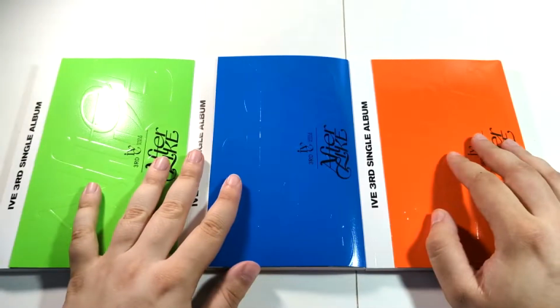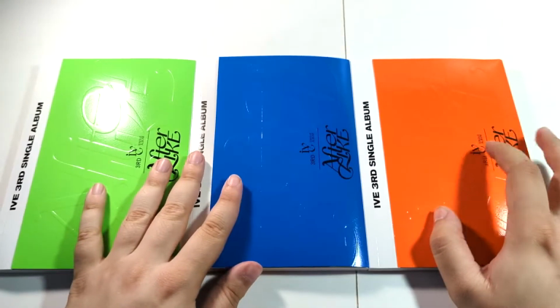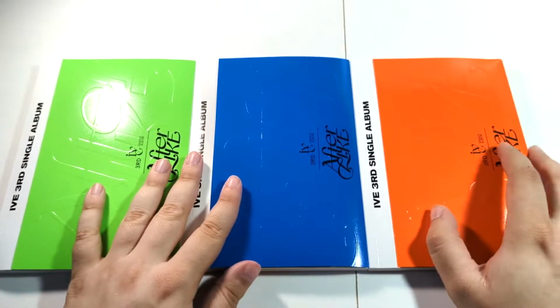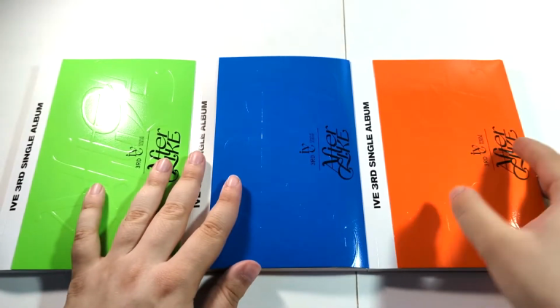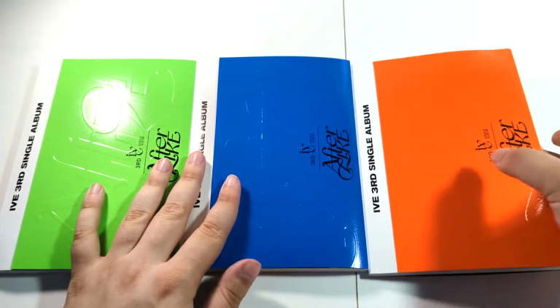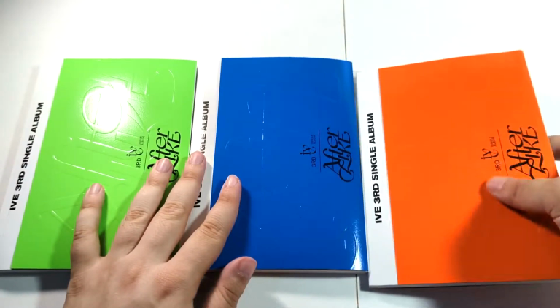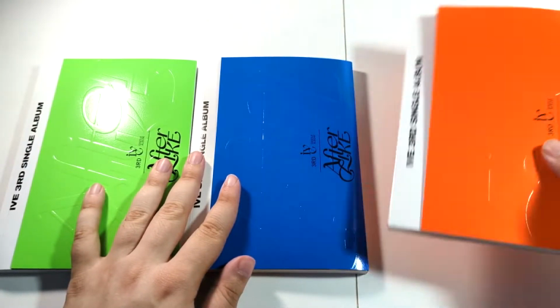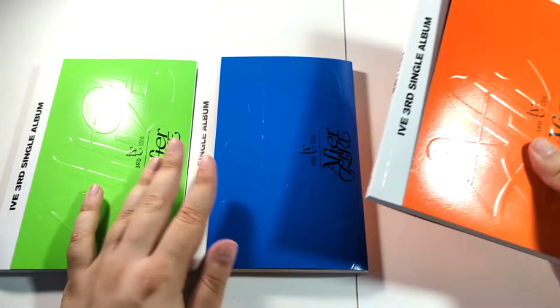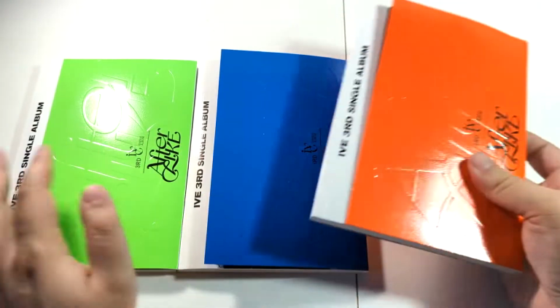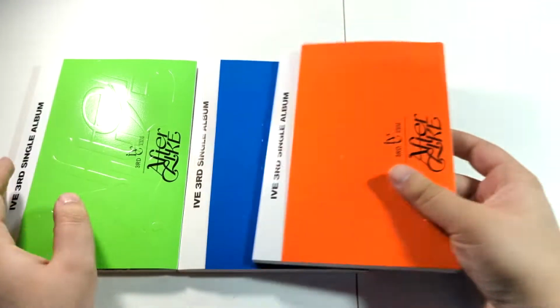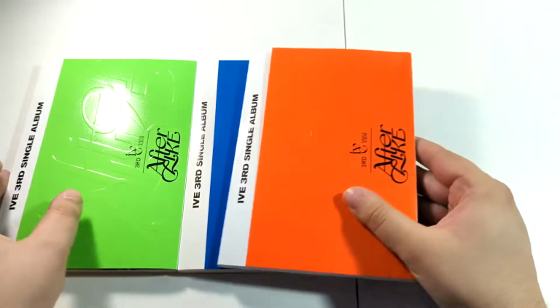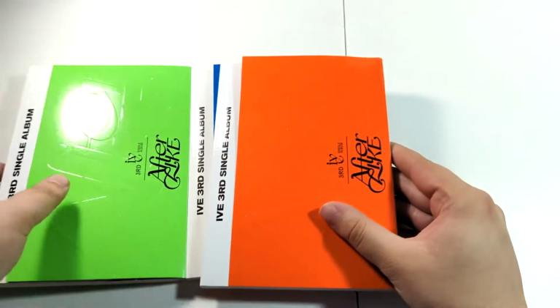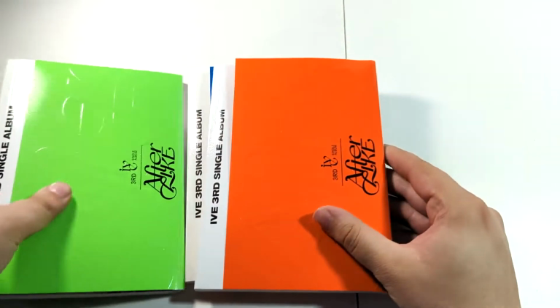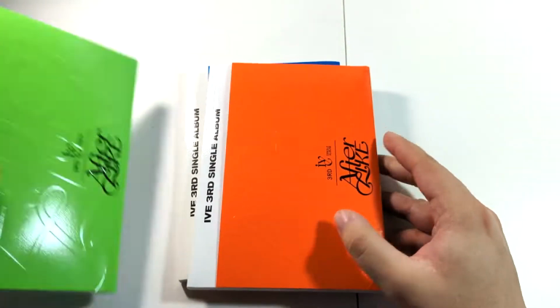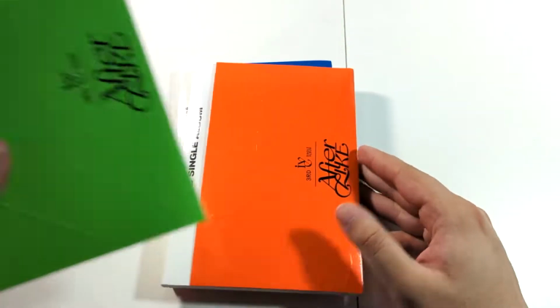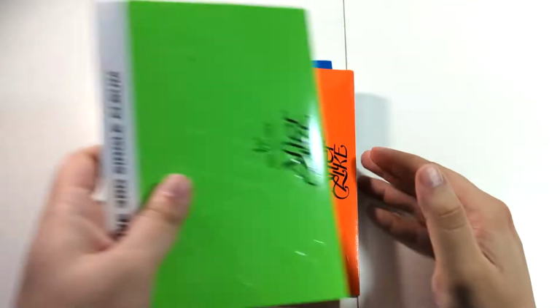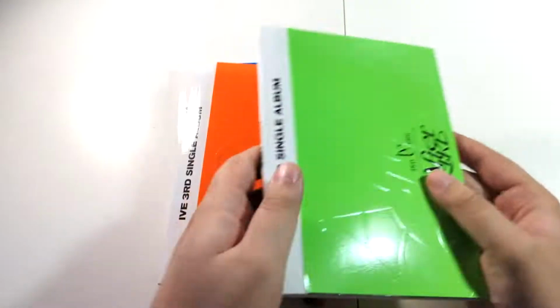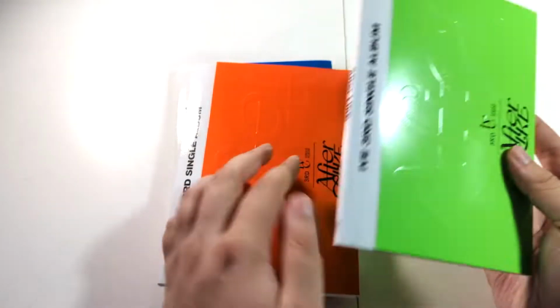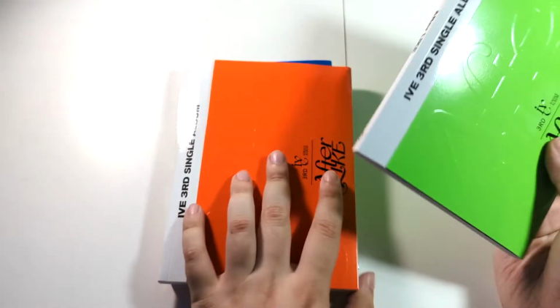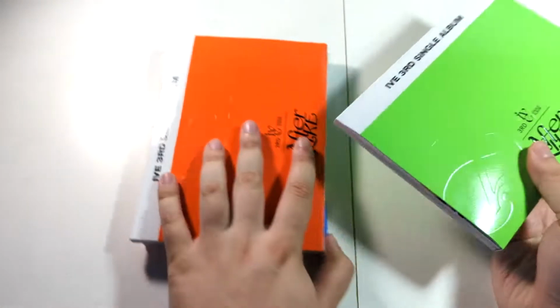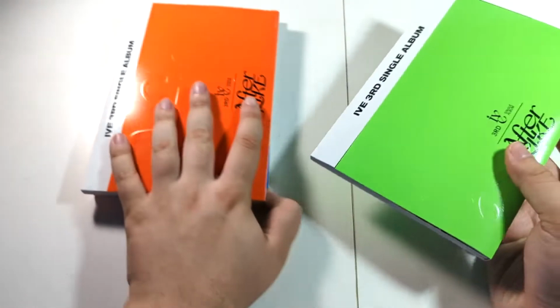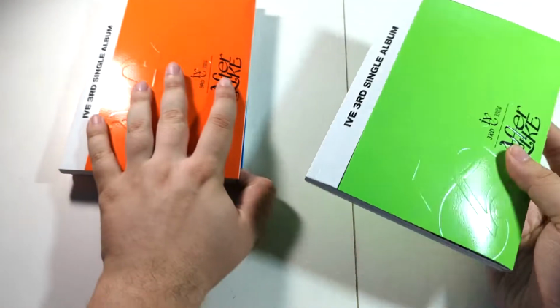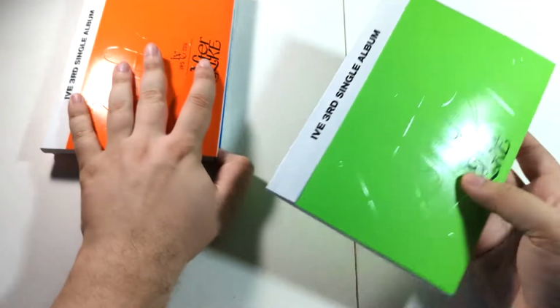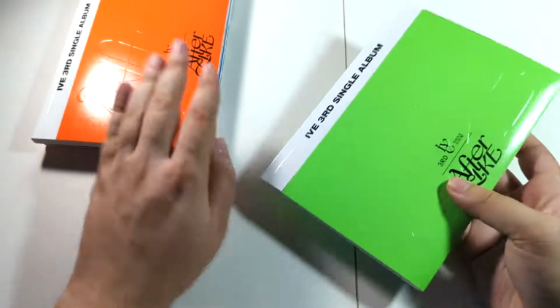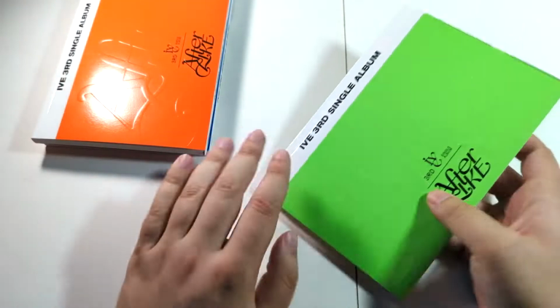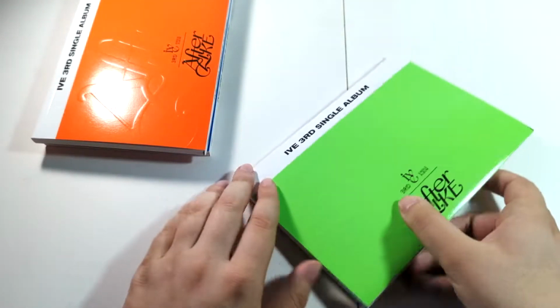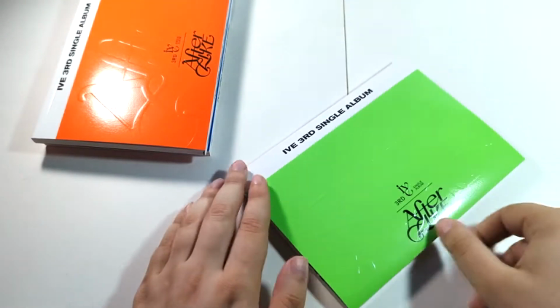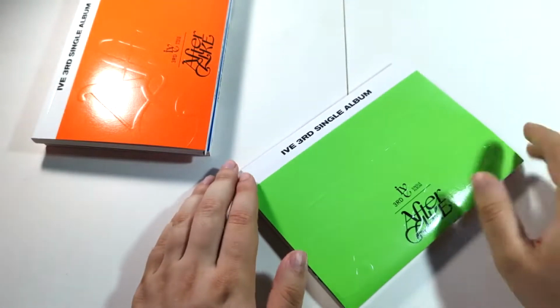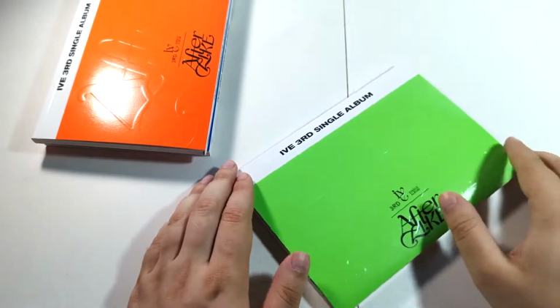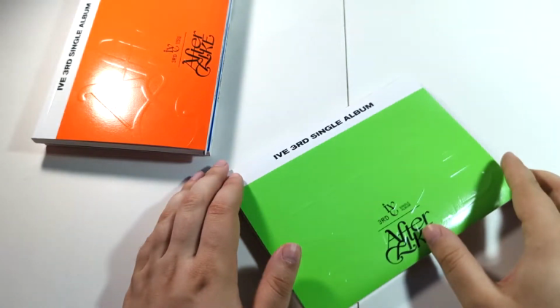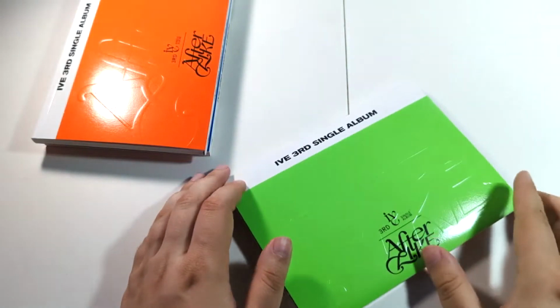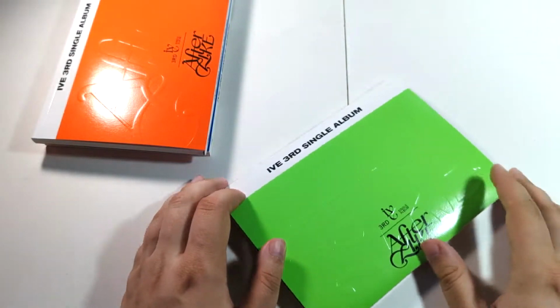And three versions — let's get right into them, not waste any time. Let's start with green. Green is my favorite color.